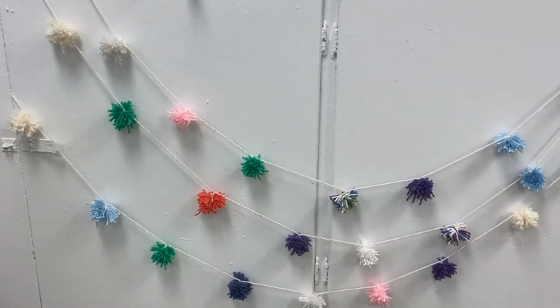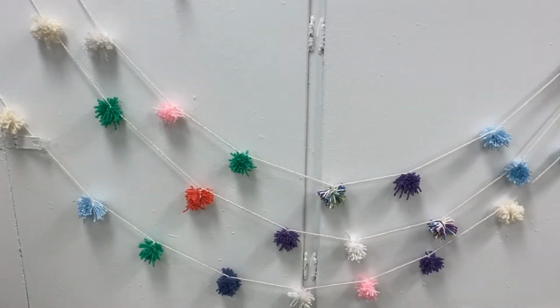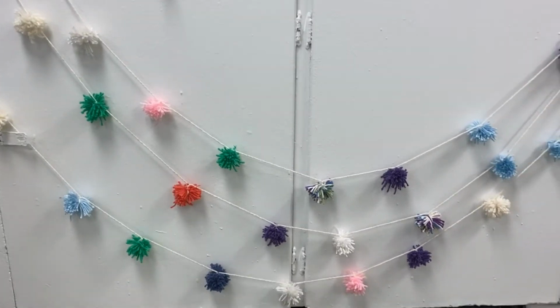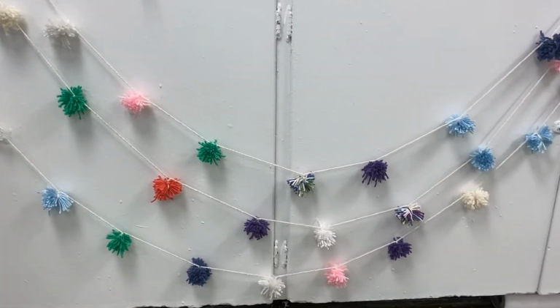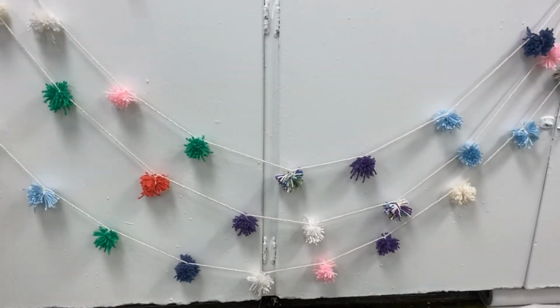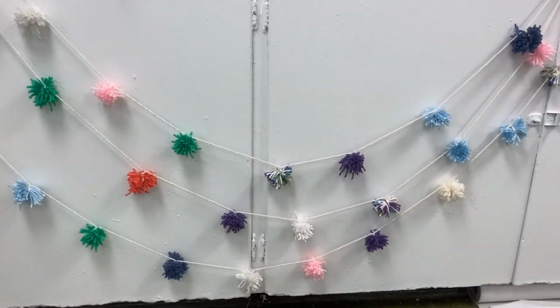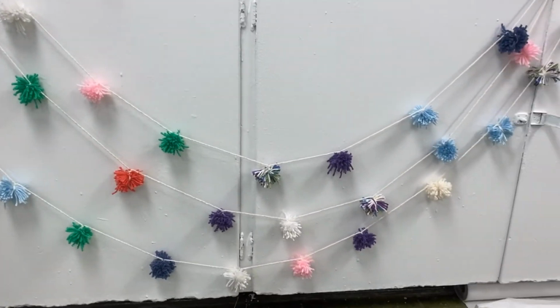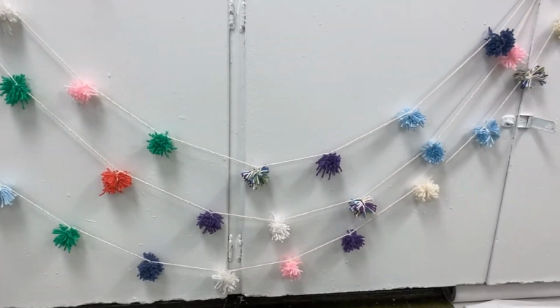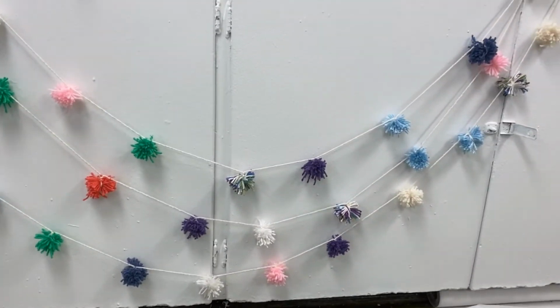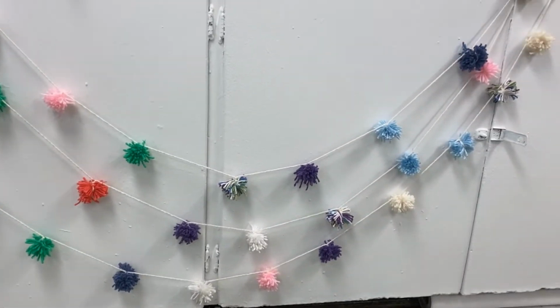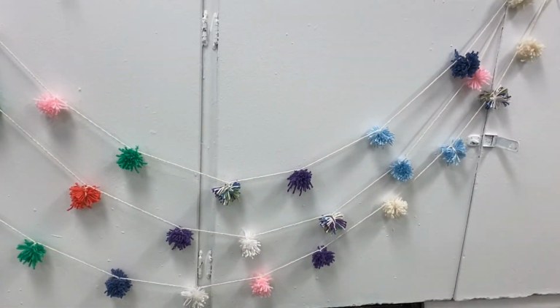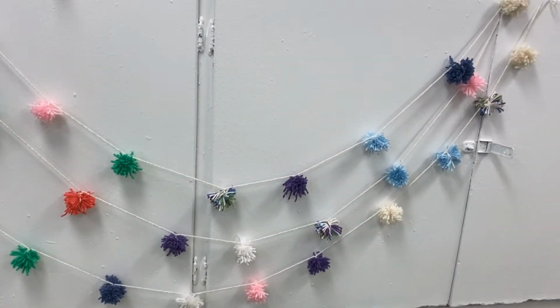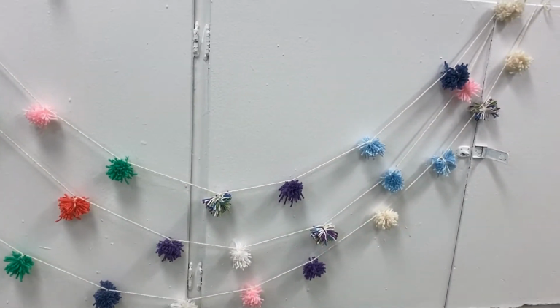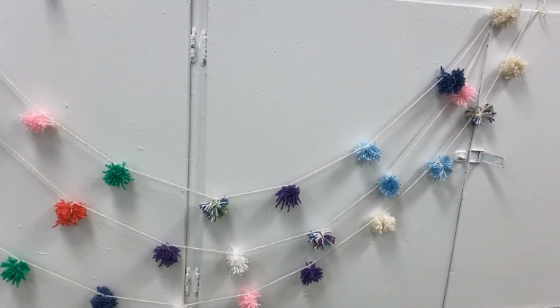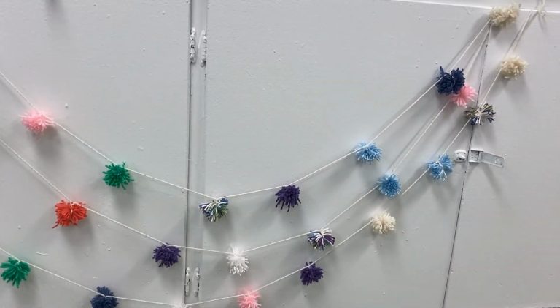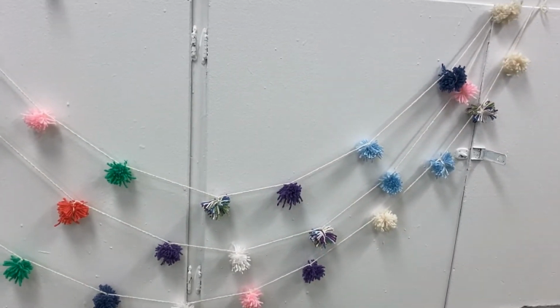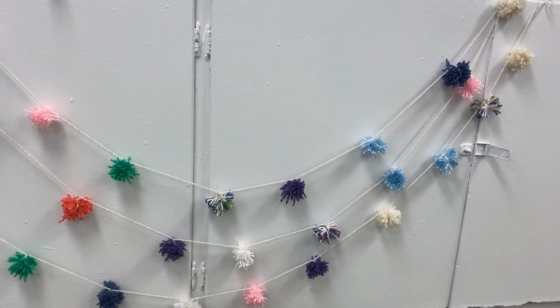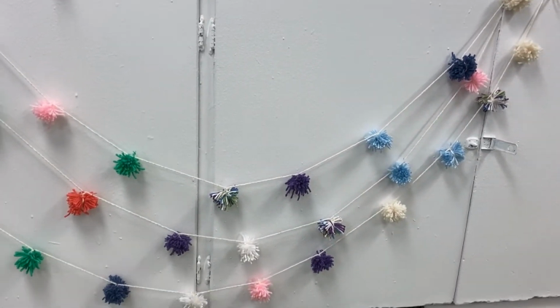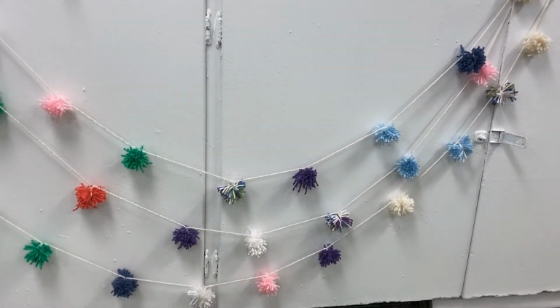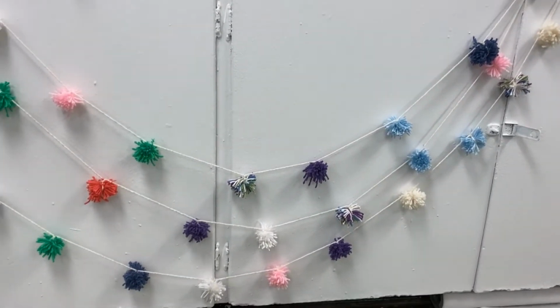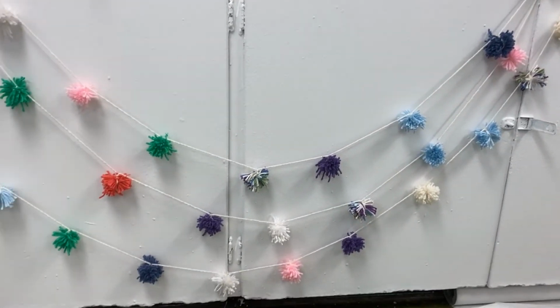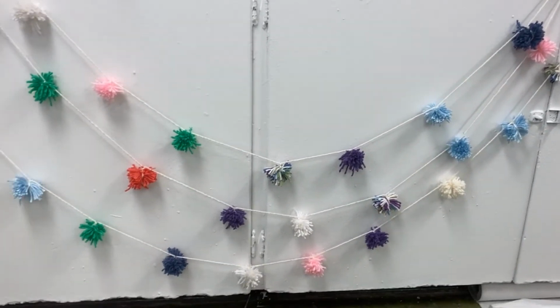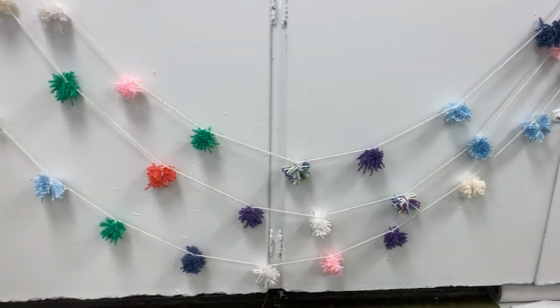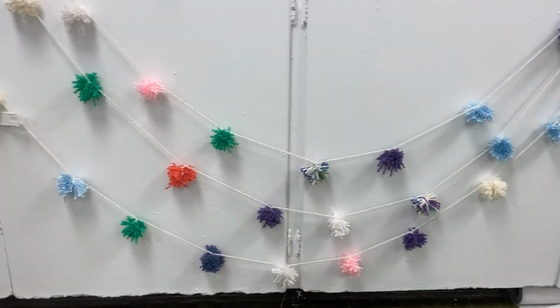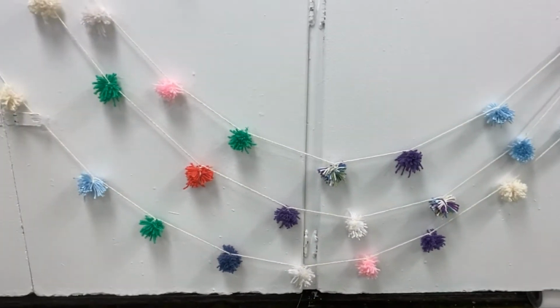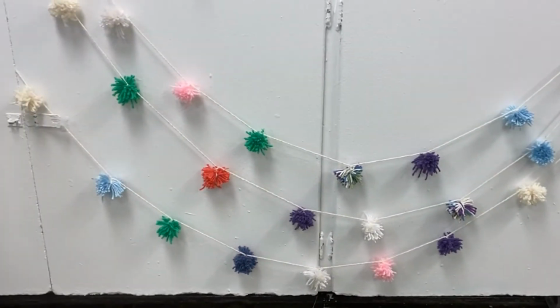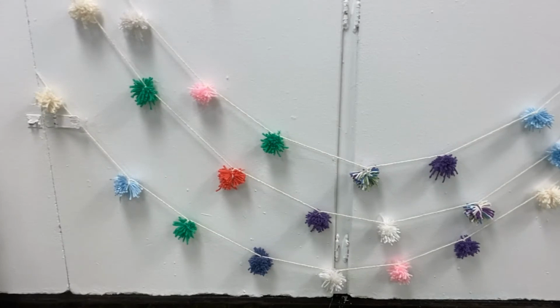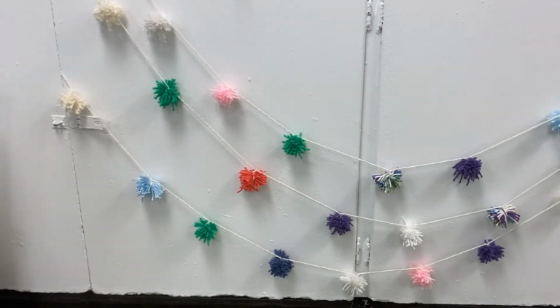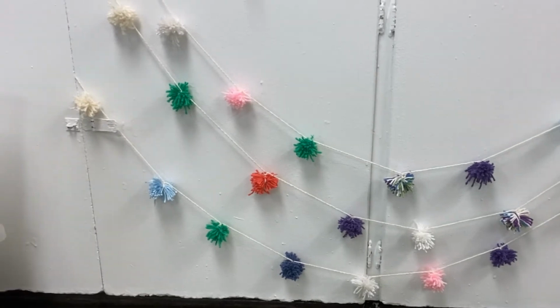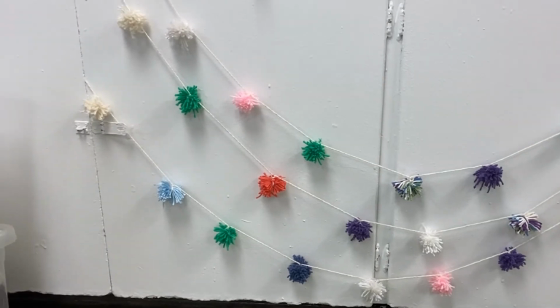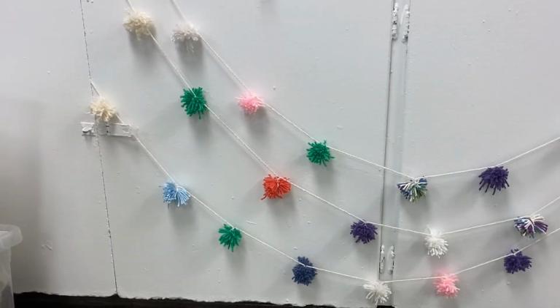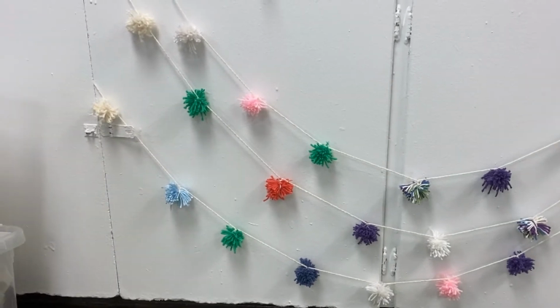Hang your garland on the wall, in a doorway or window, or save it for holiday time.